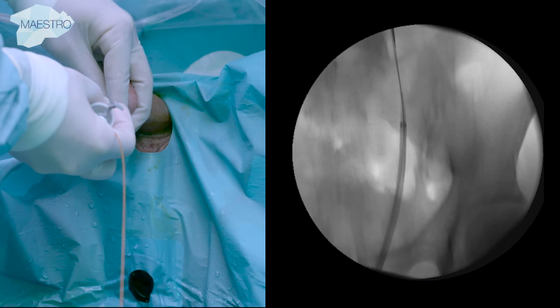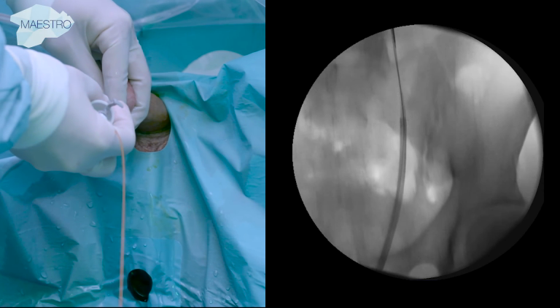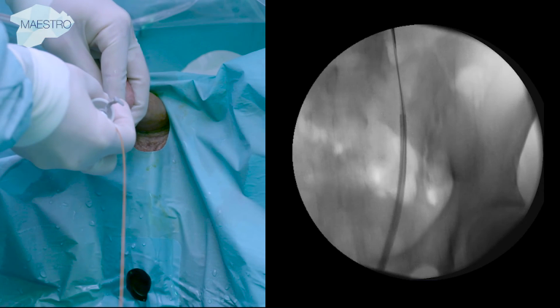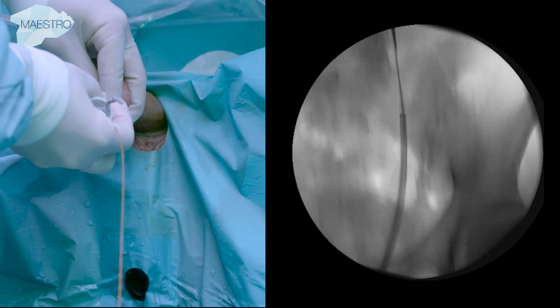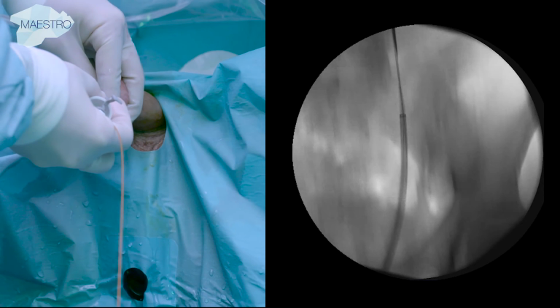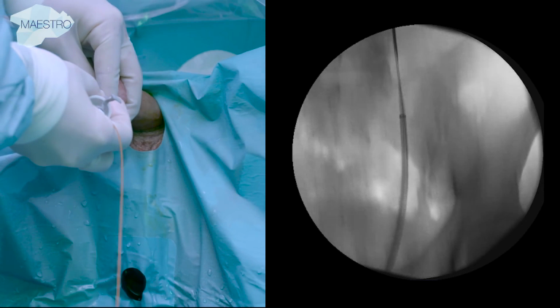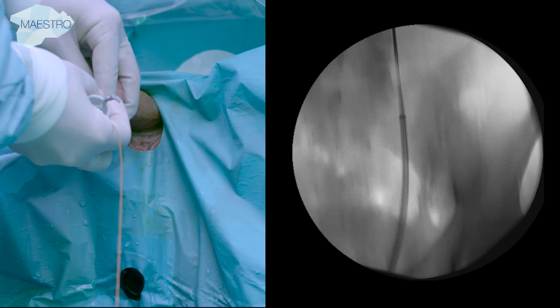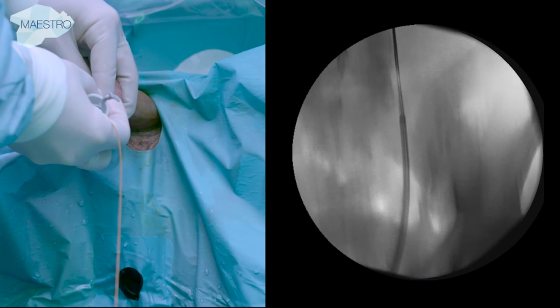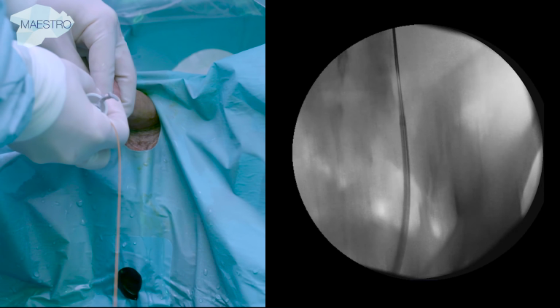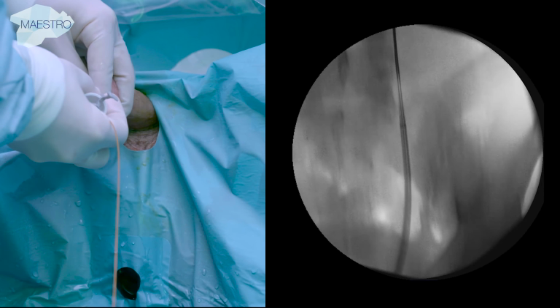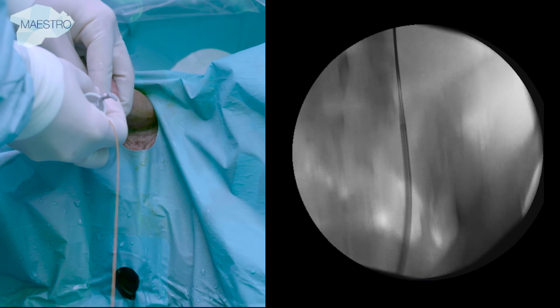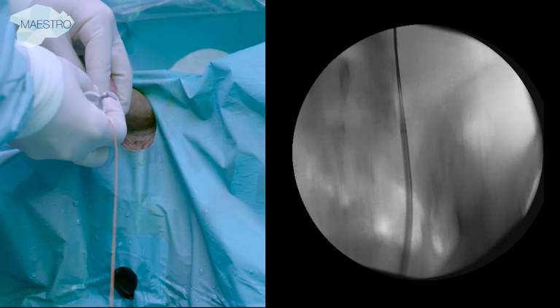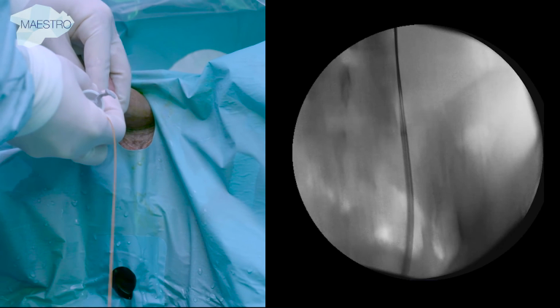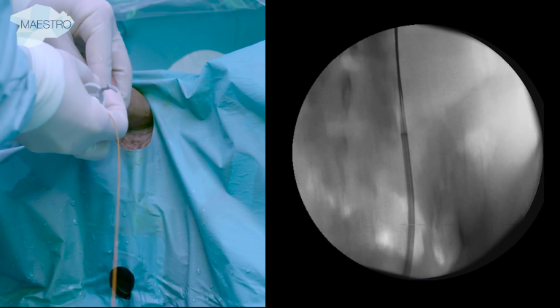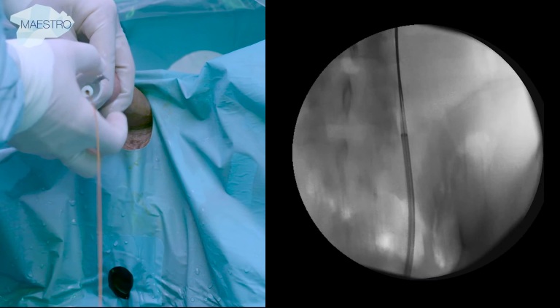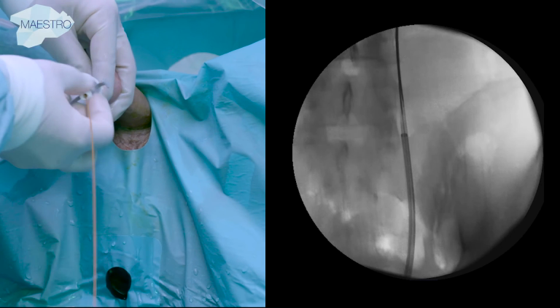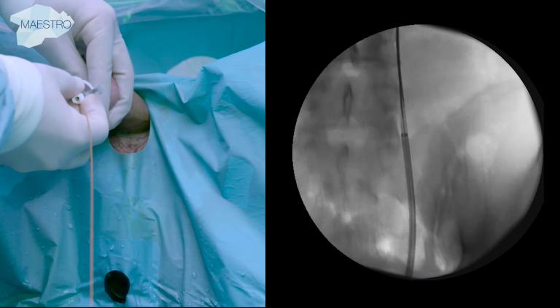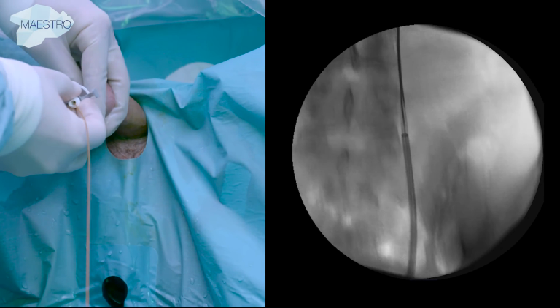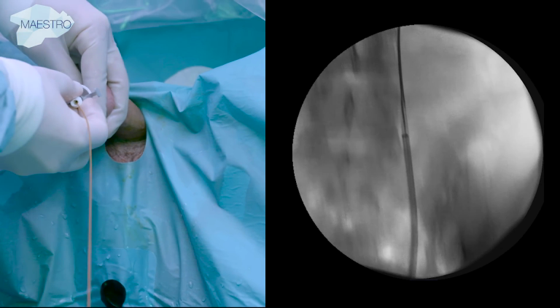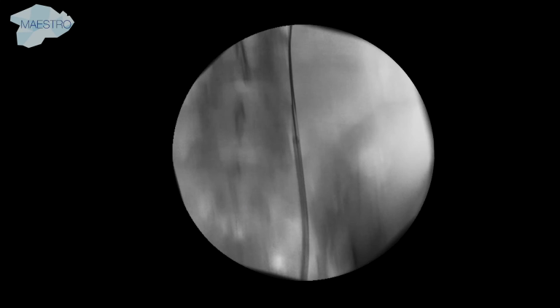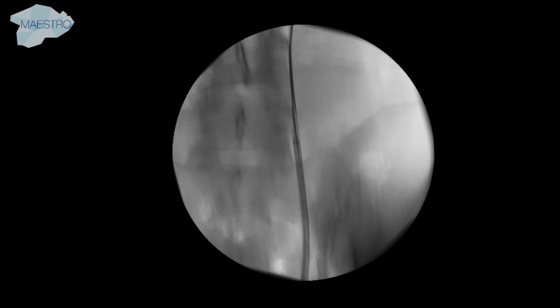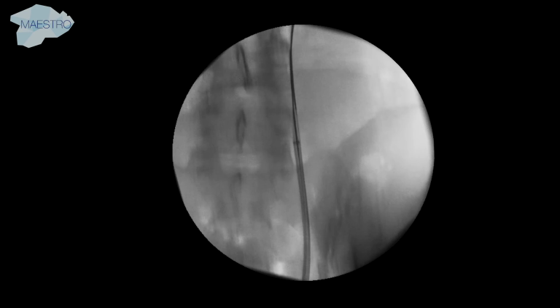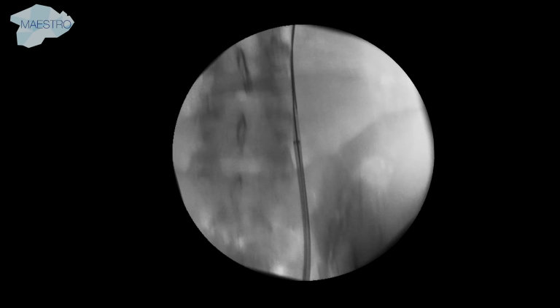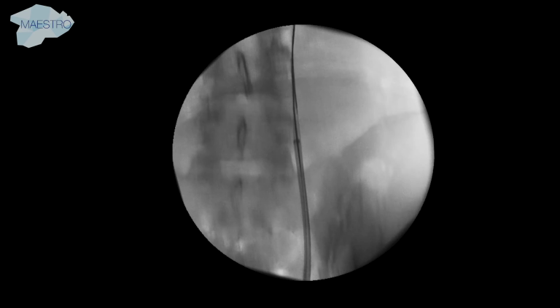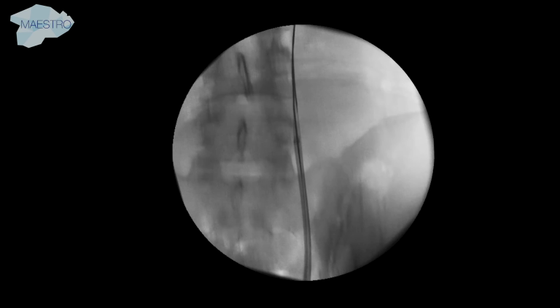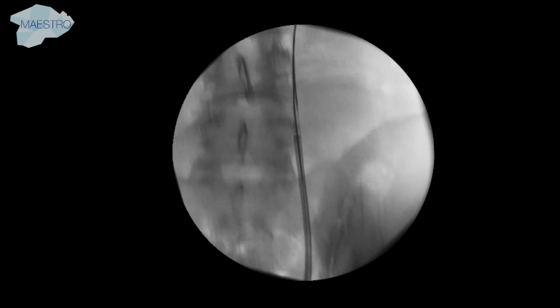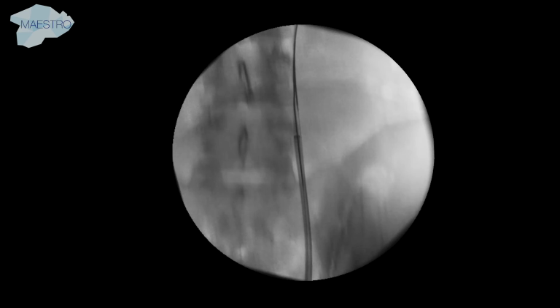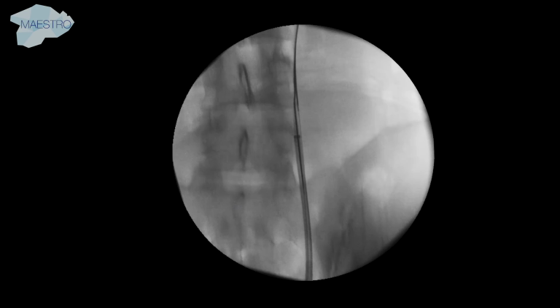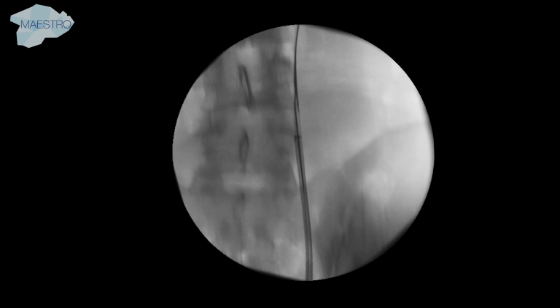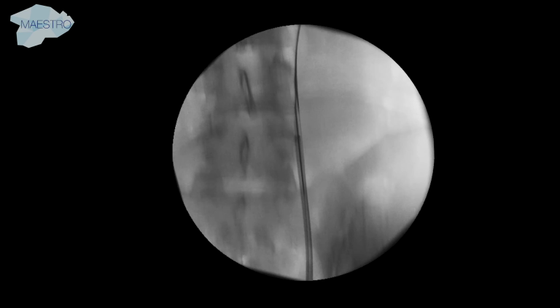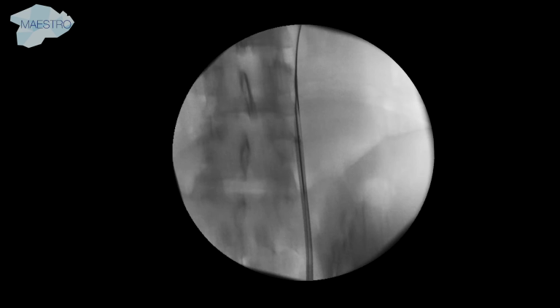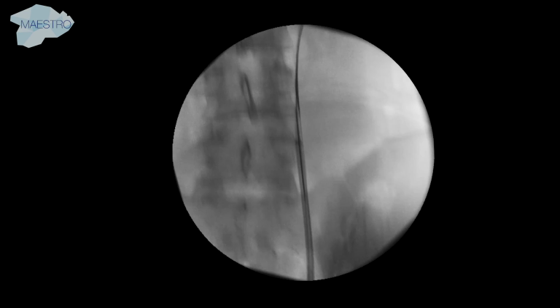When the sheath is safely in position, the inner obturator and the working wire are removed.